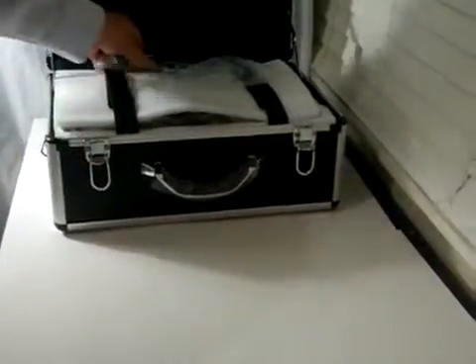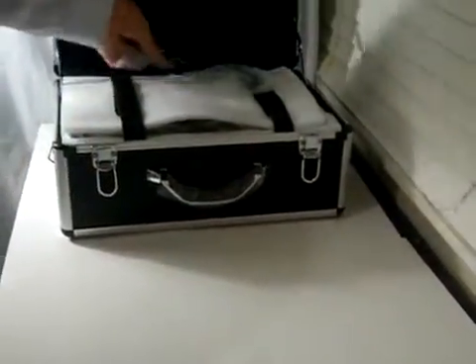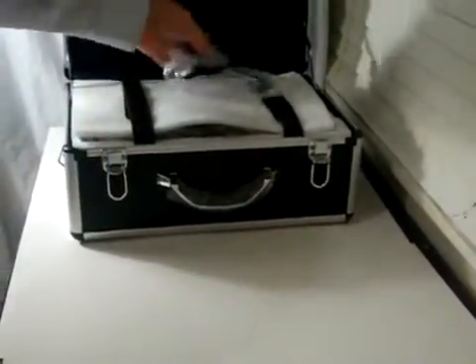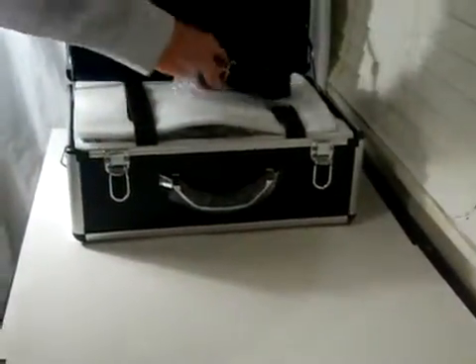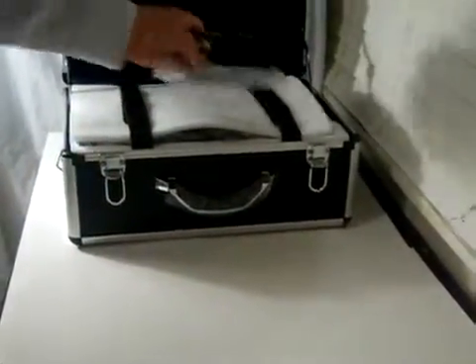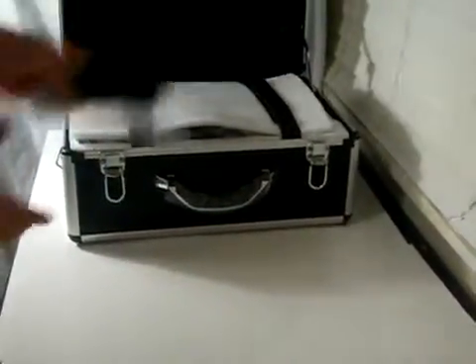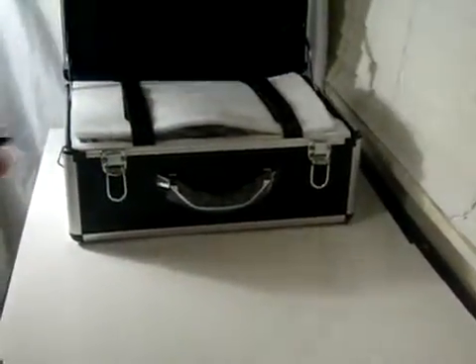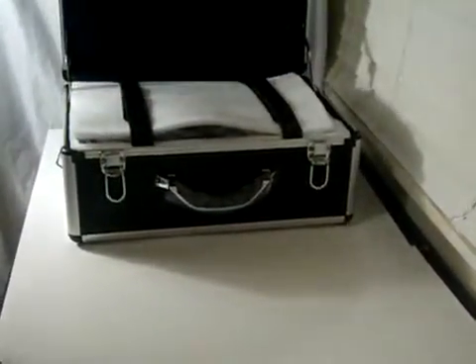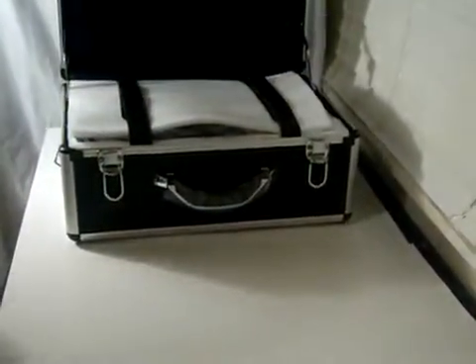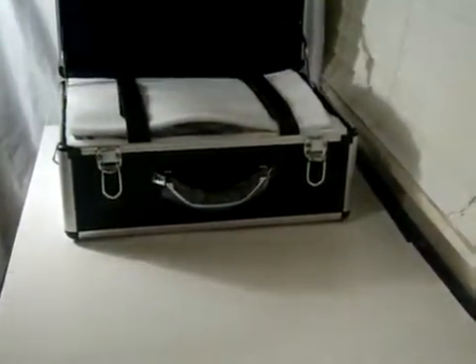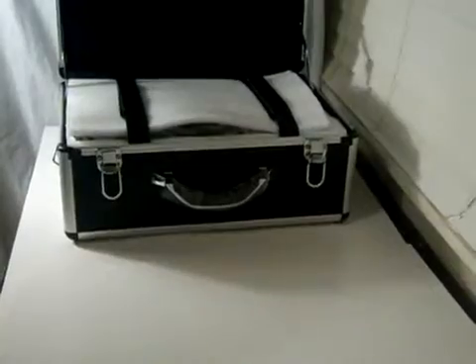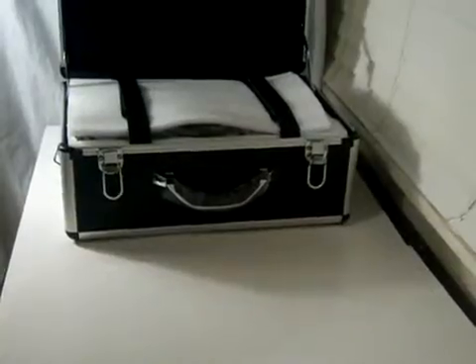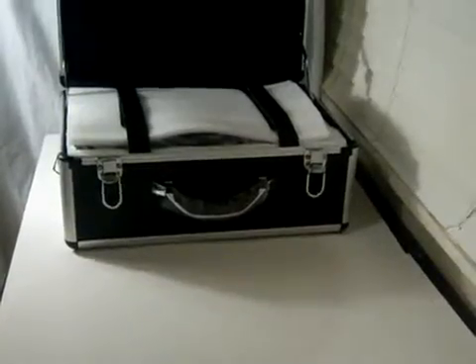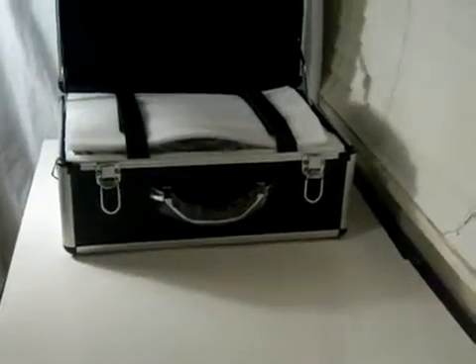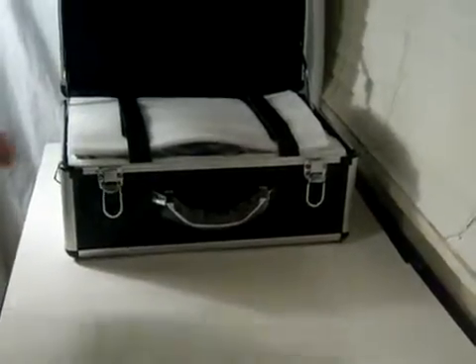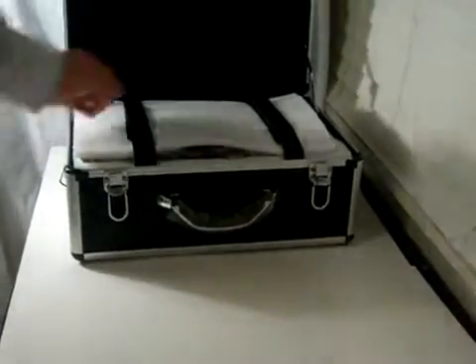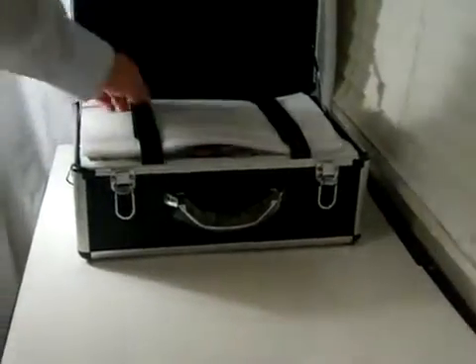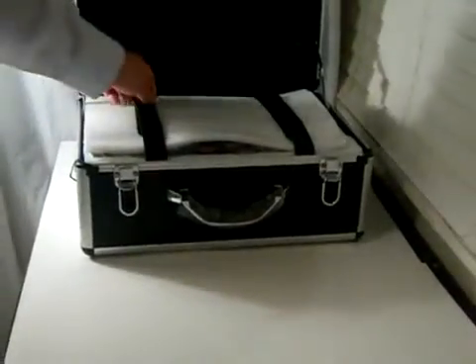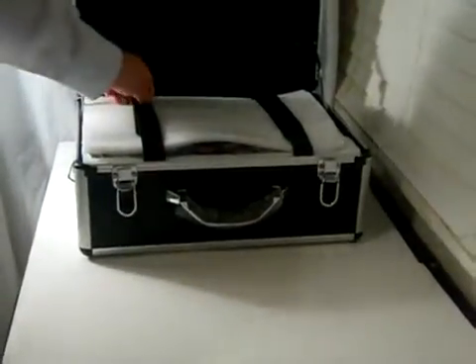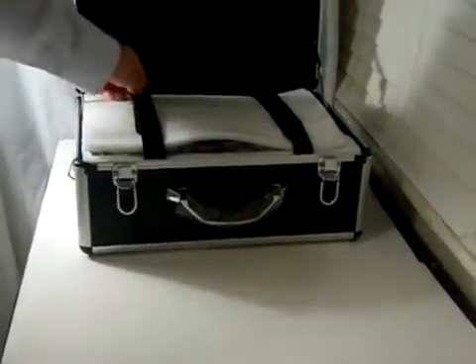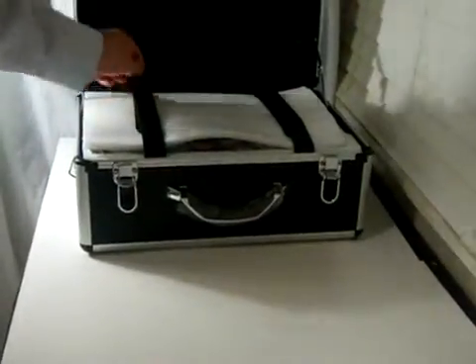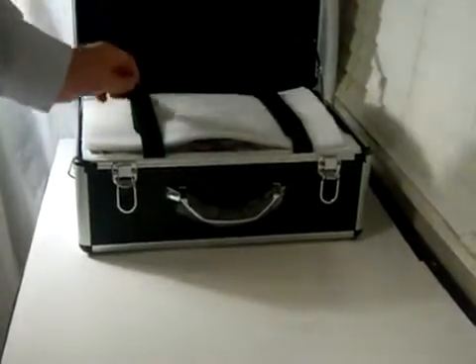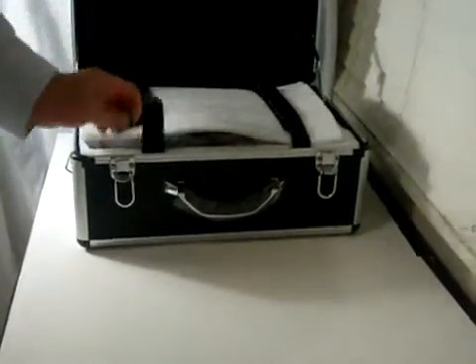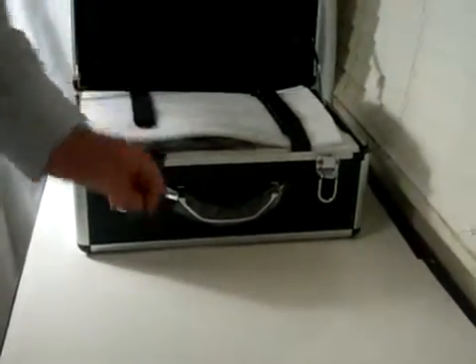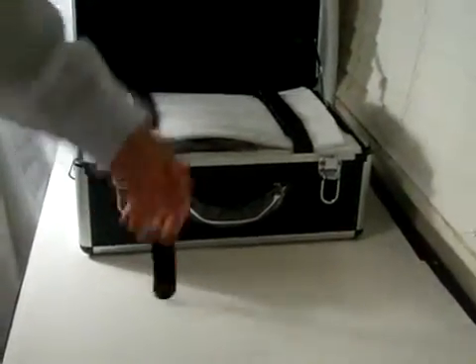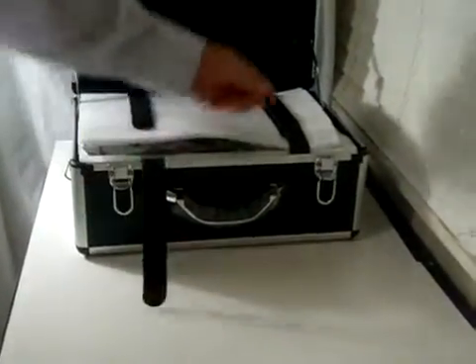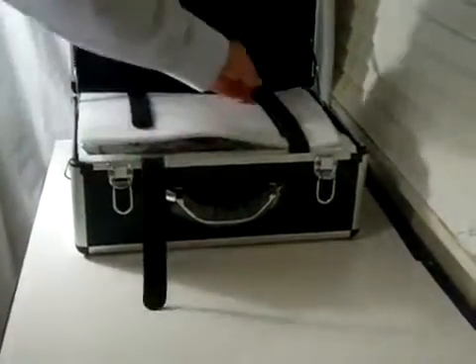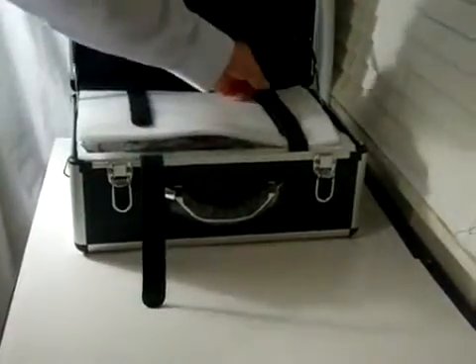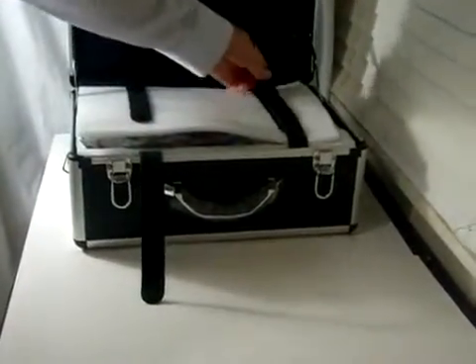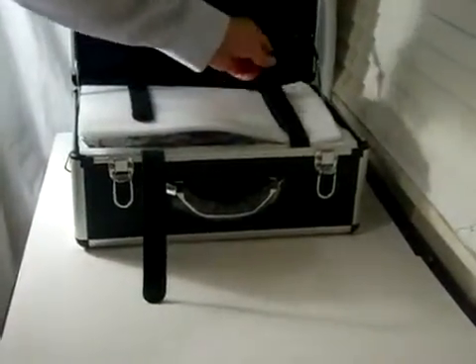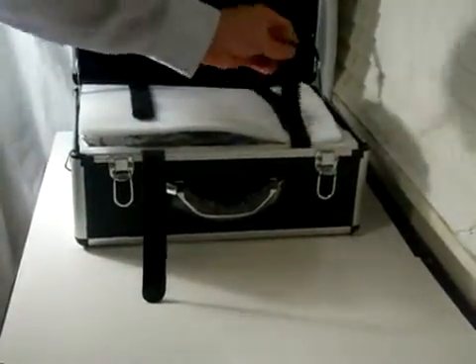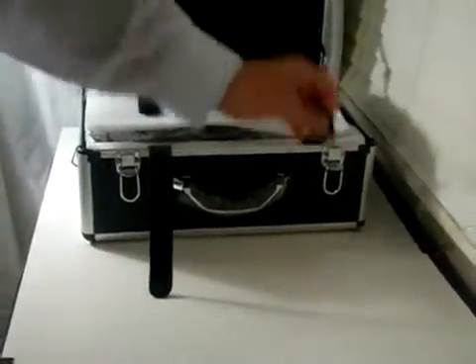The ultrasound scanner comes in a very nice carrying case, as you can see. It's very easy to prepare for work.